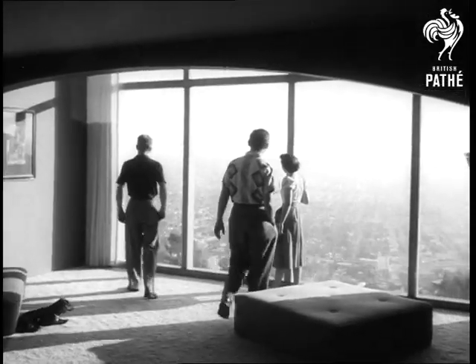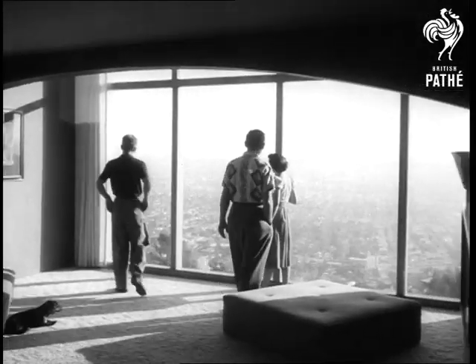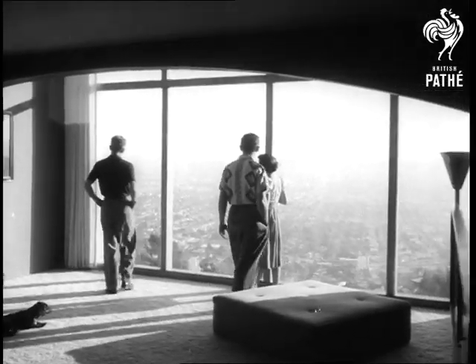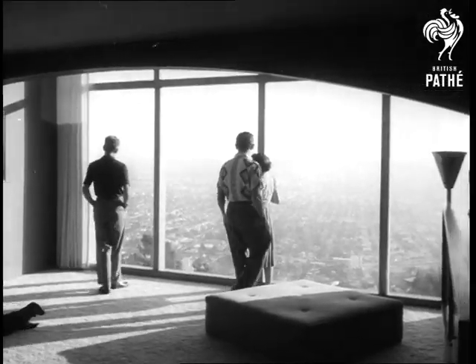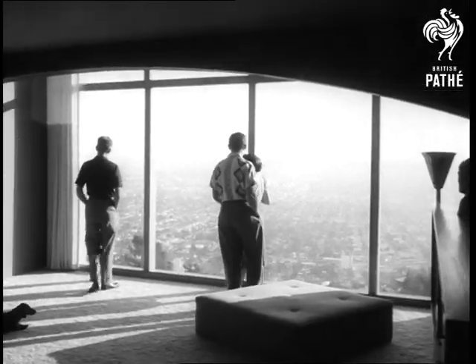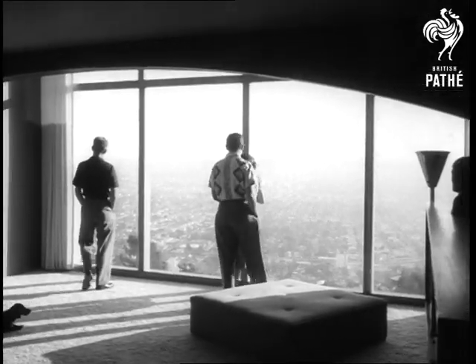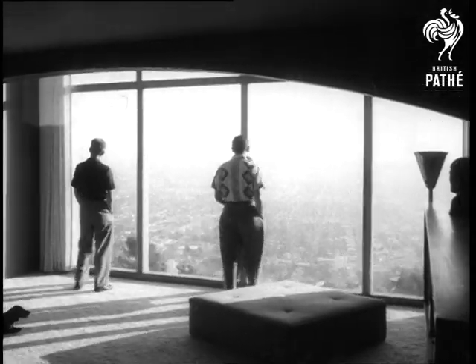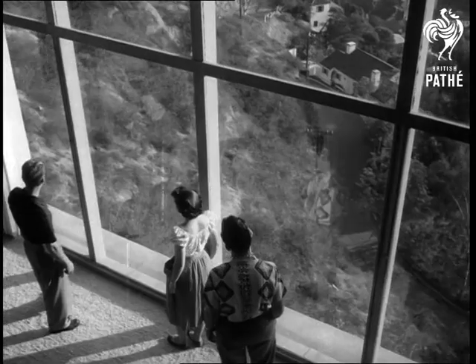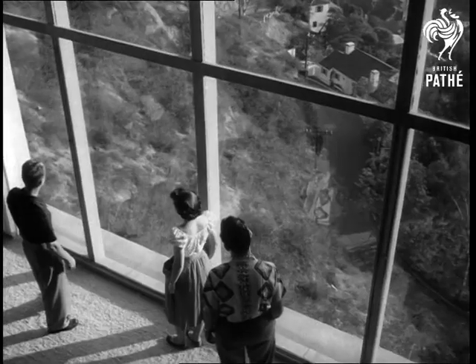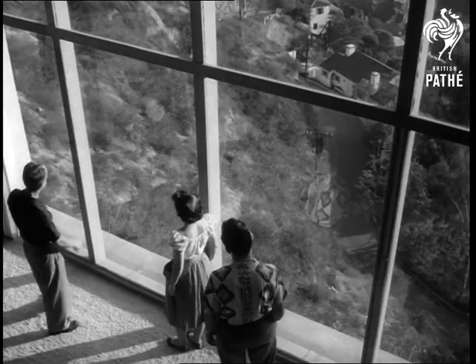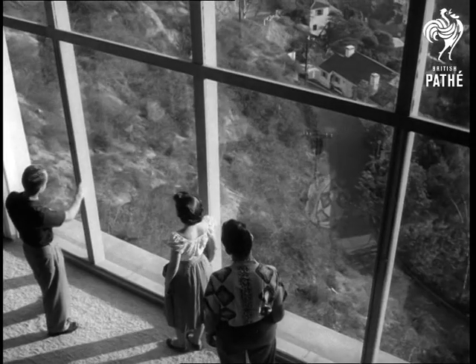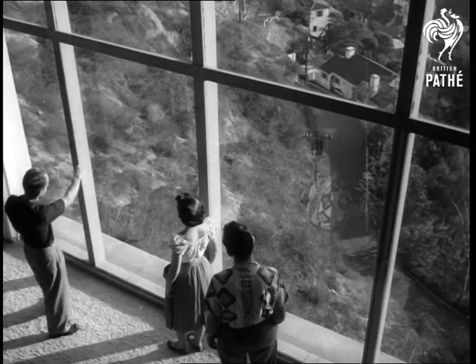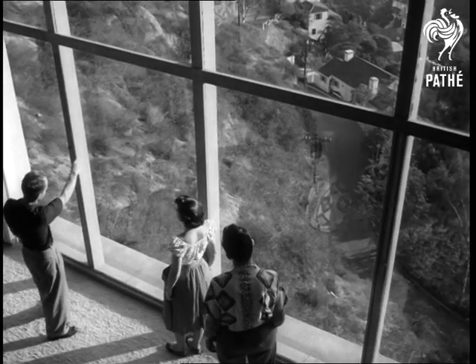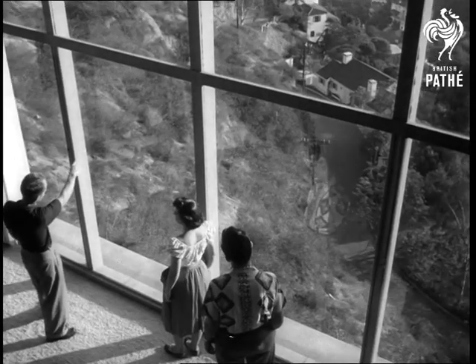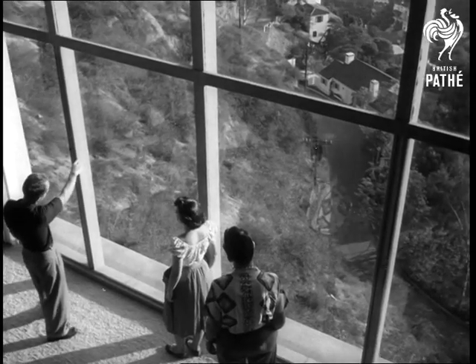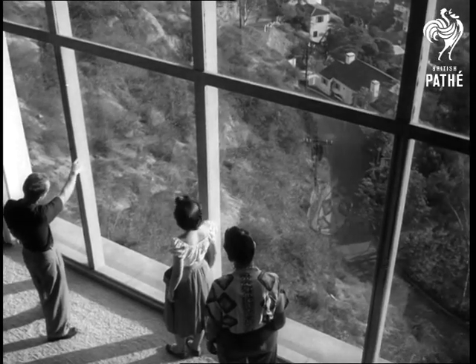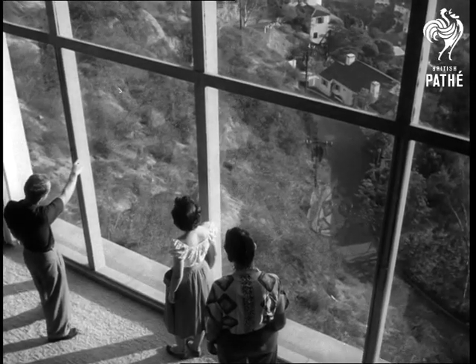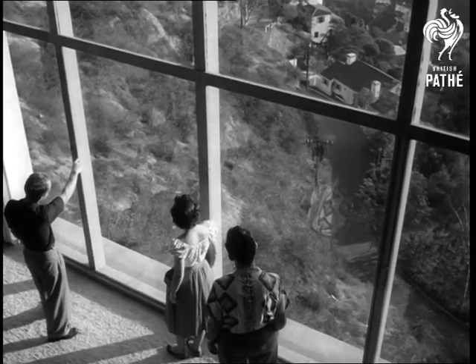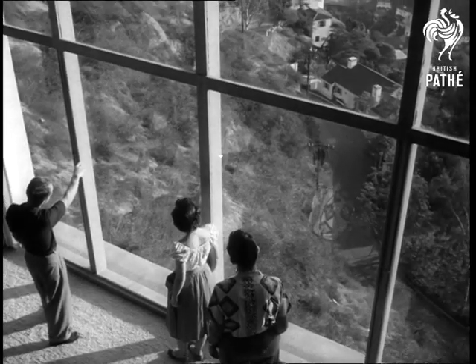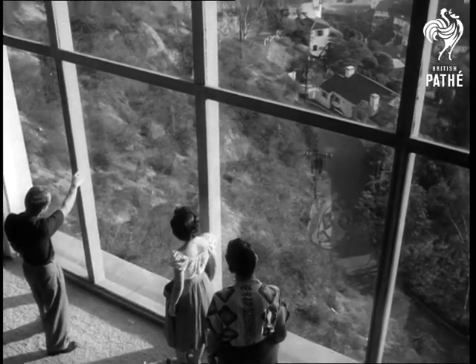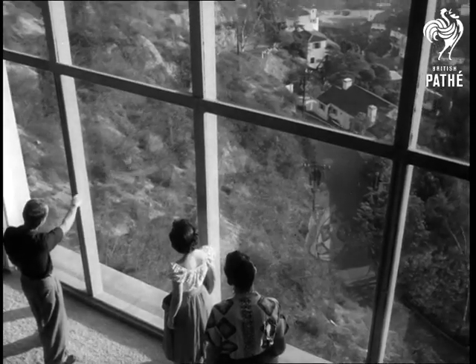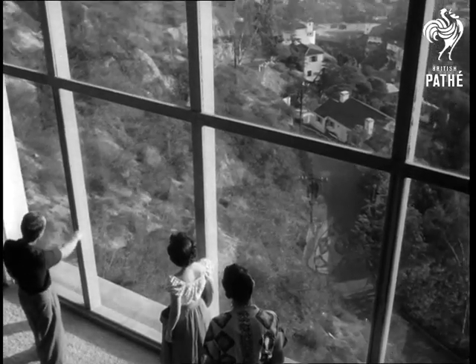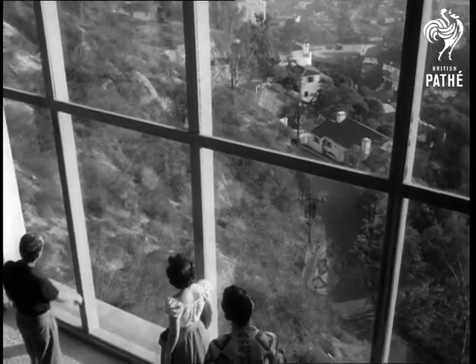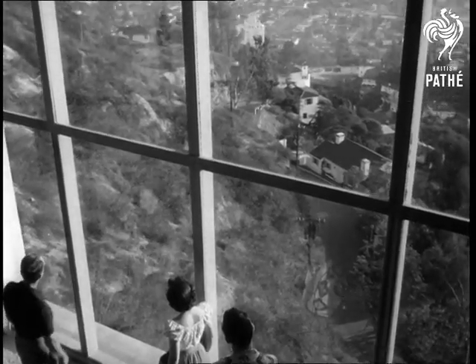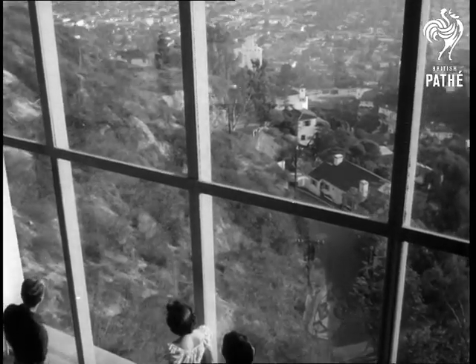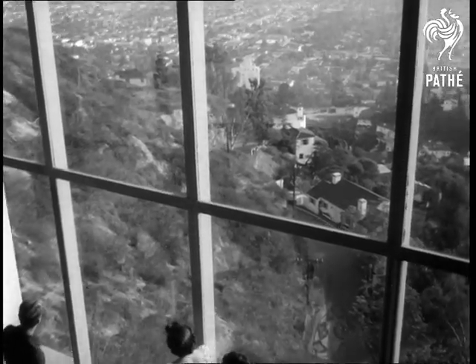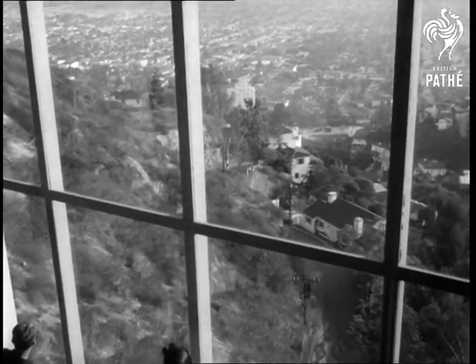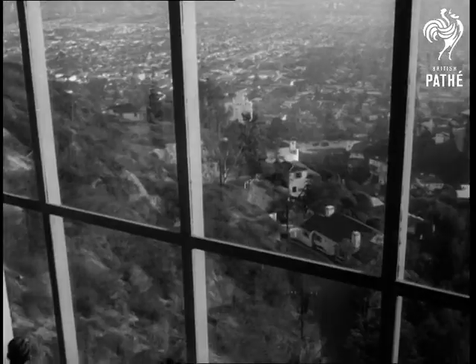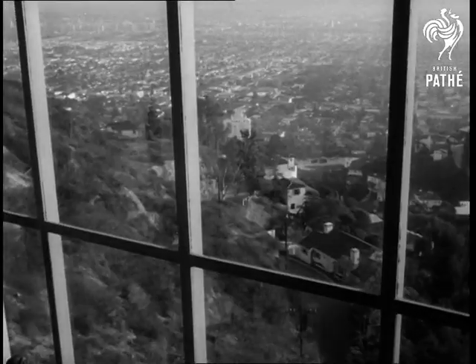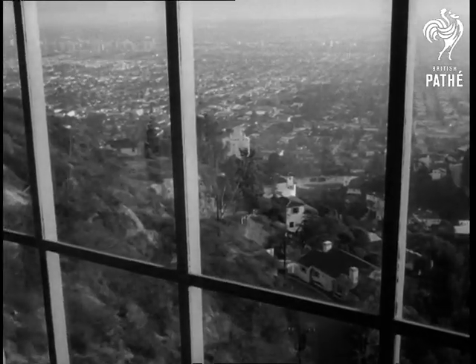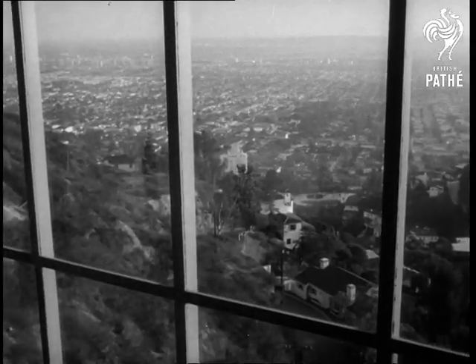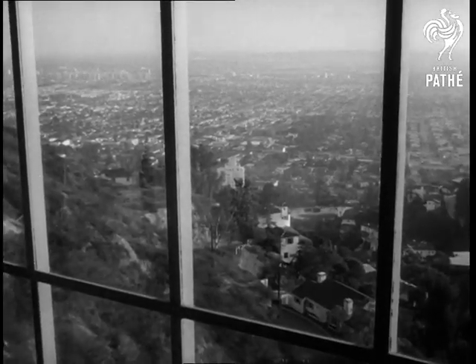It's a modern house in the sky — visible proof that you can live with practically no visible means of support.